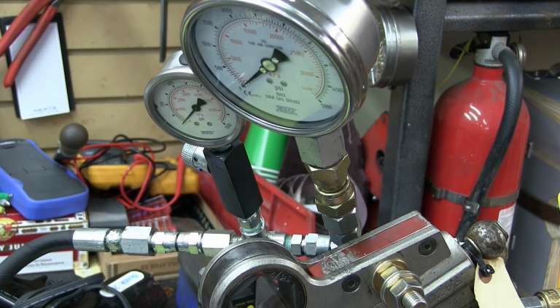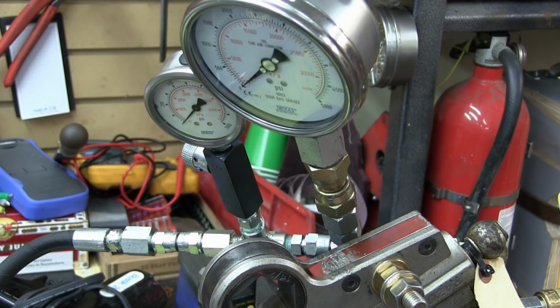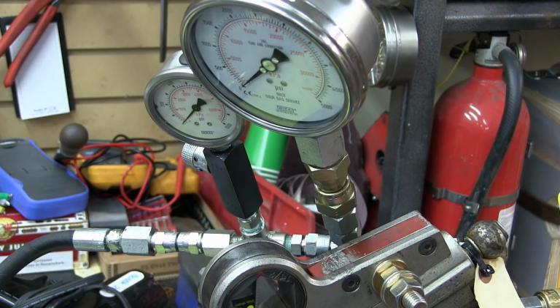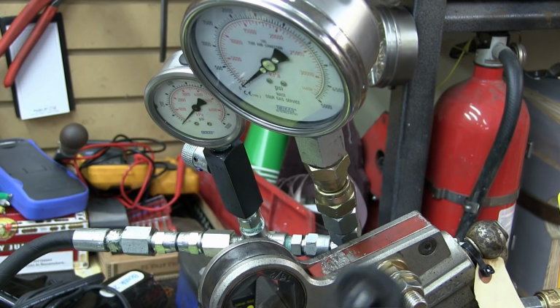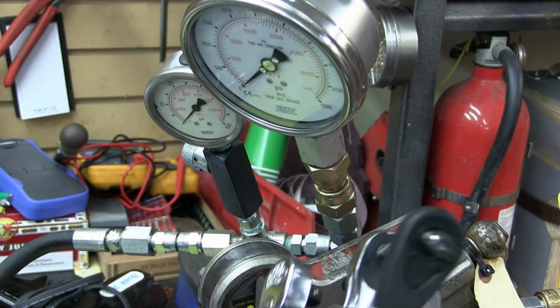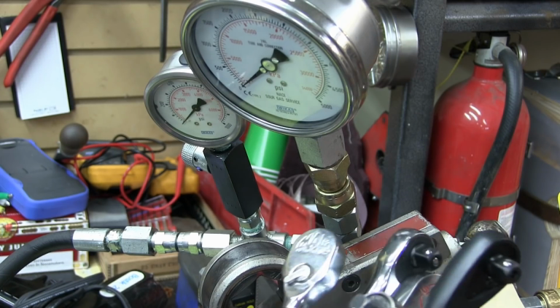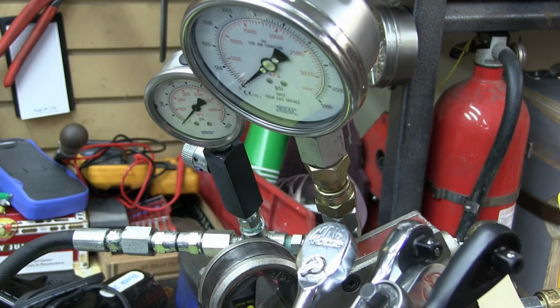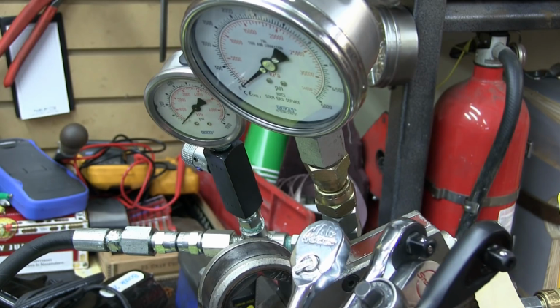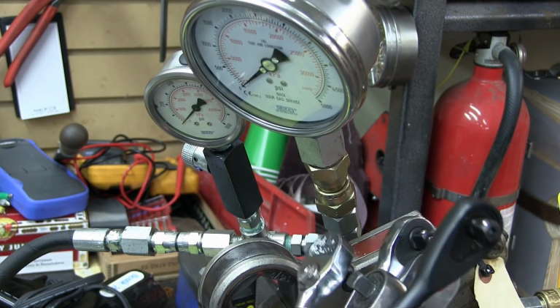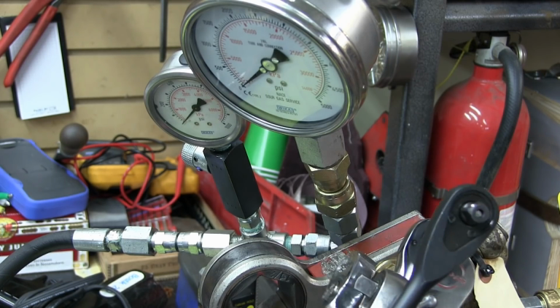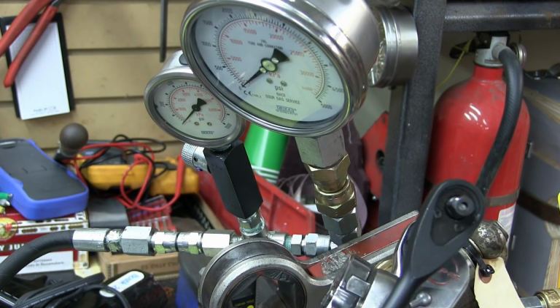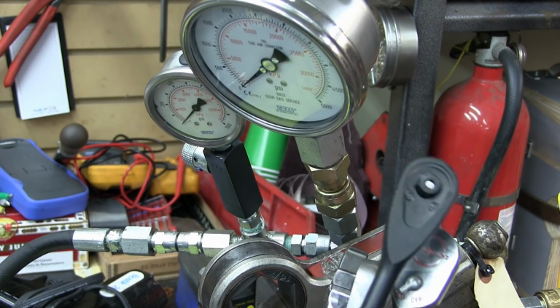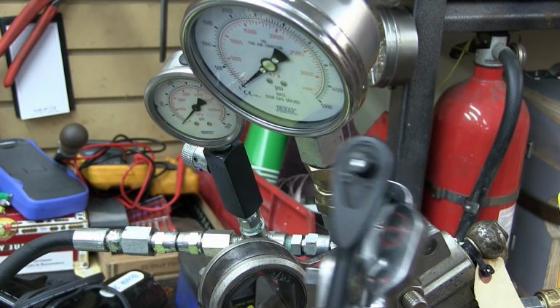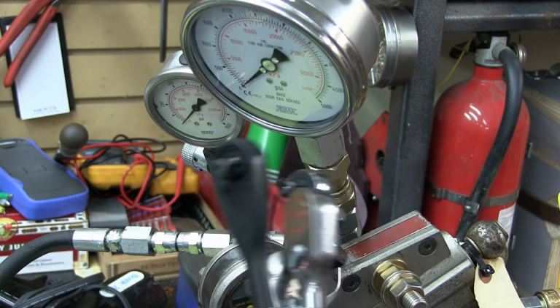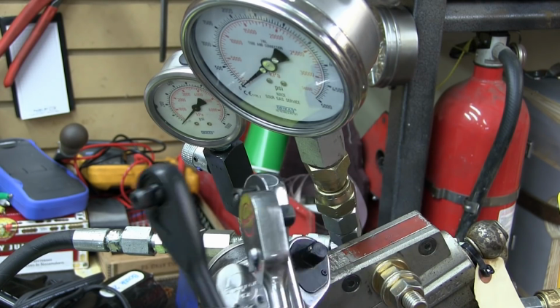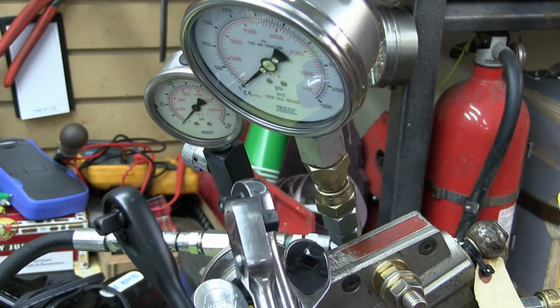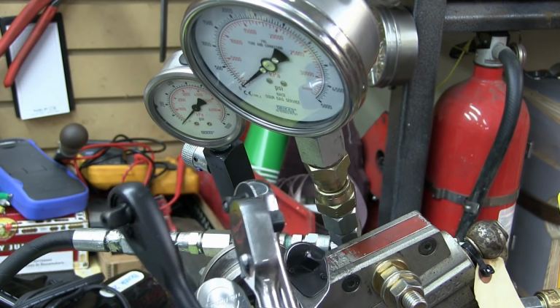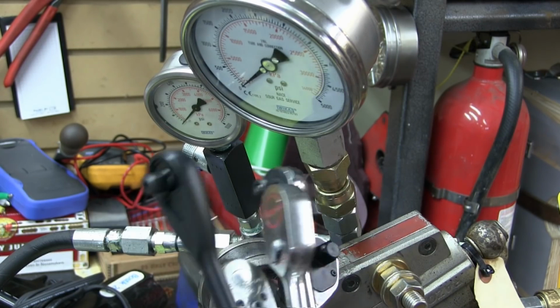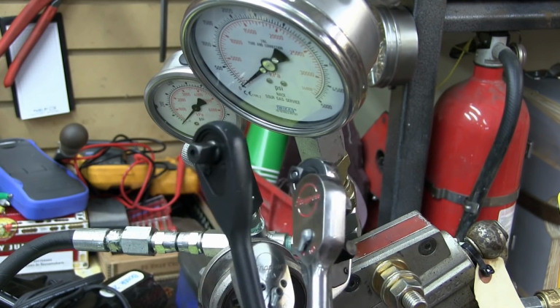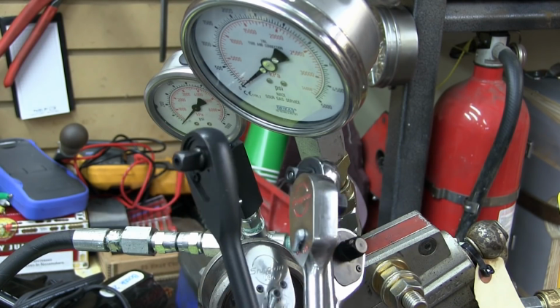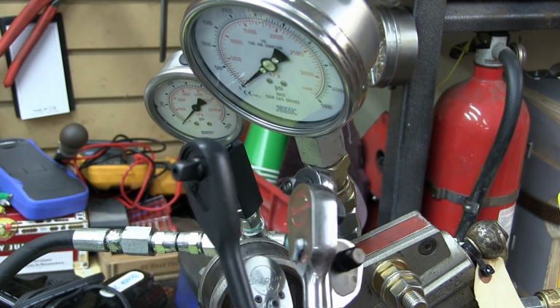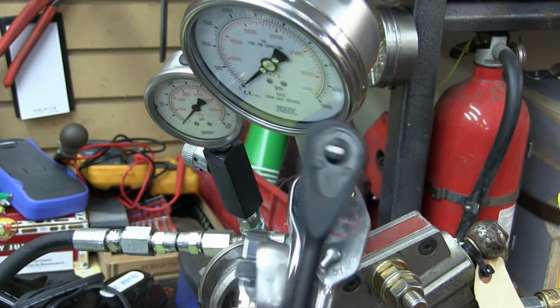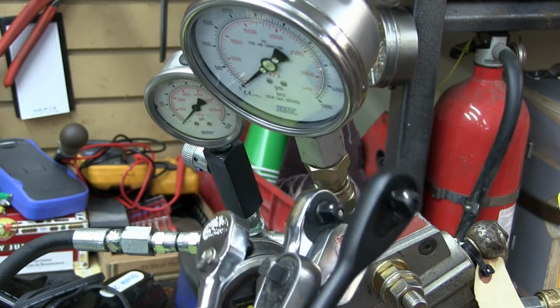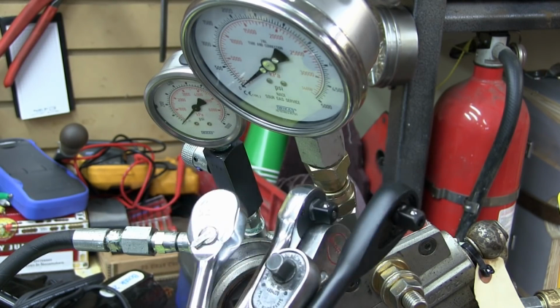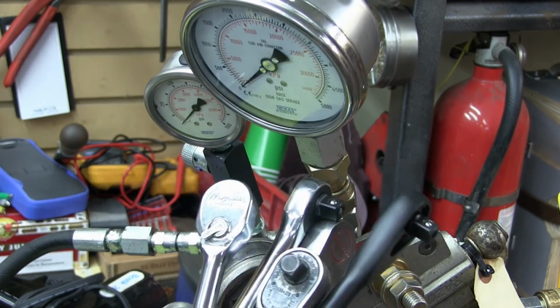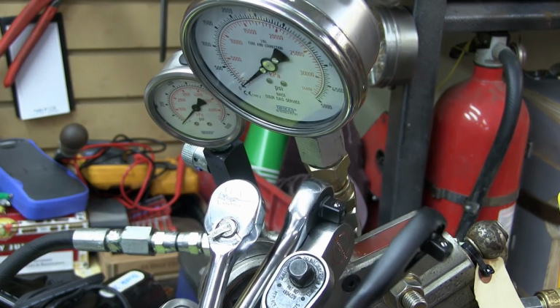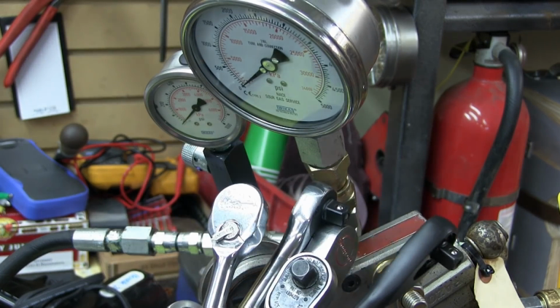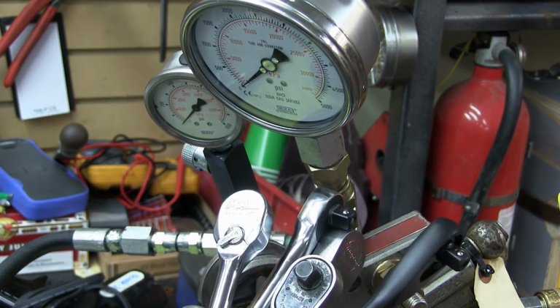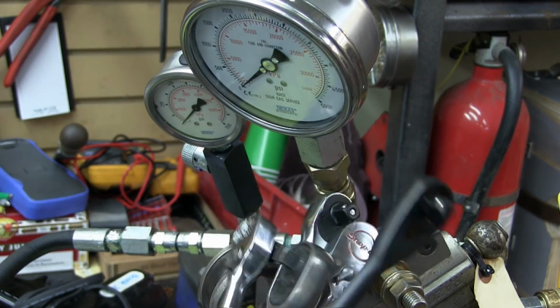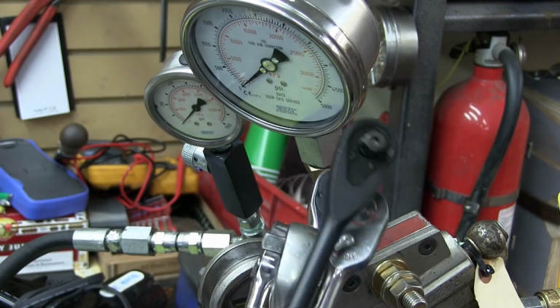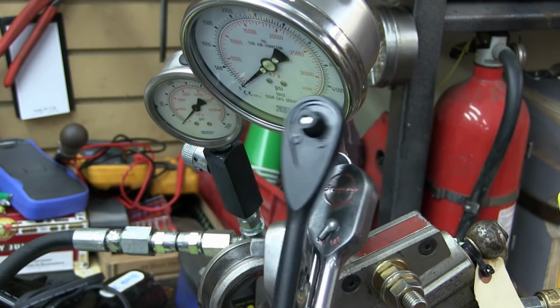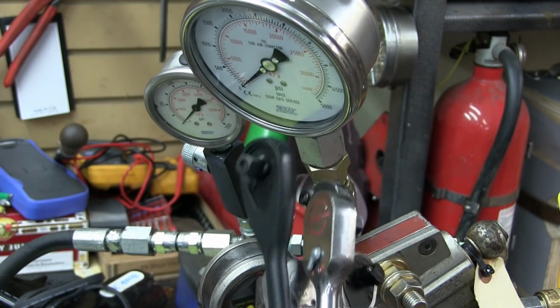Gentlemen! Welcome back to the shop. I got a mitt full of ratchets, which come from Mac Tools.